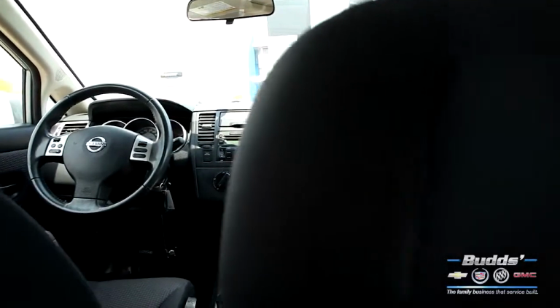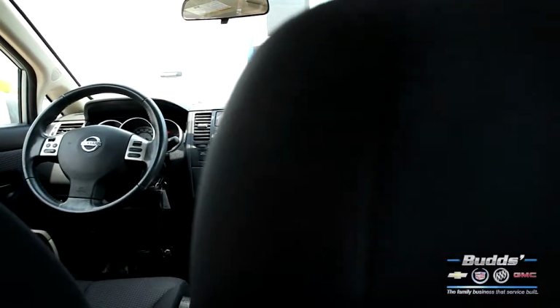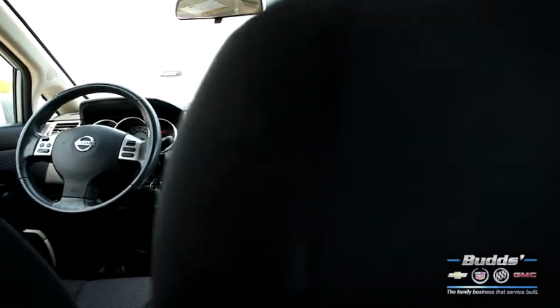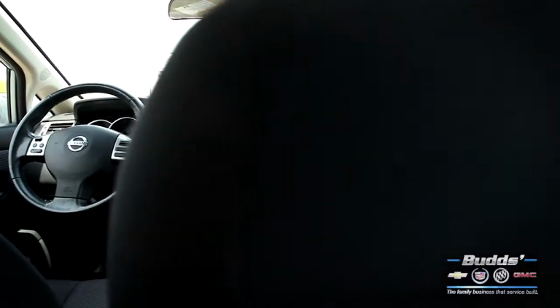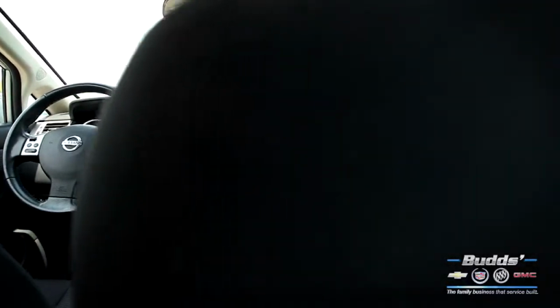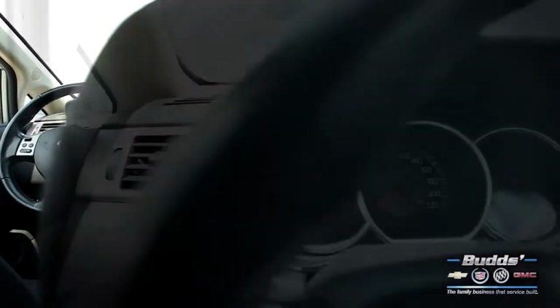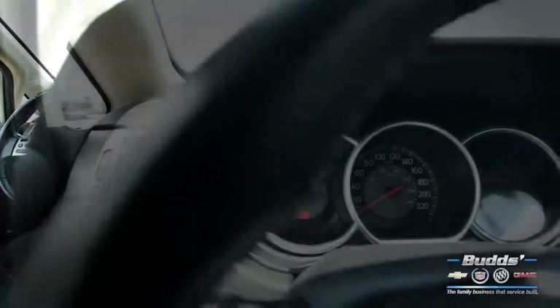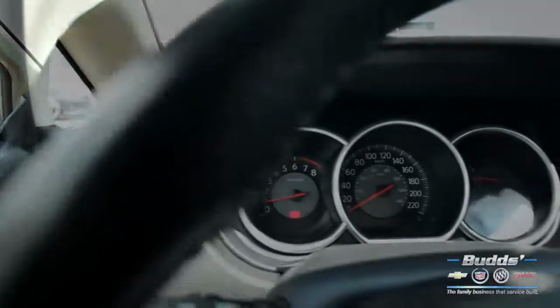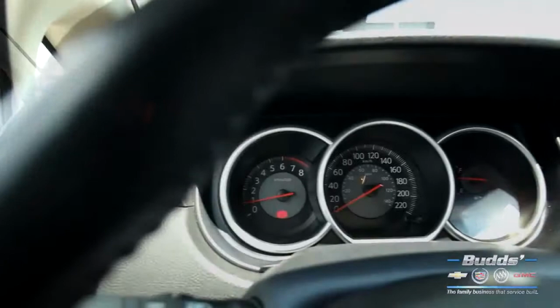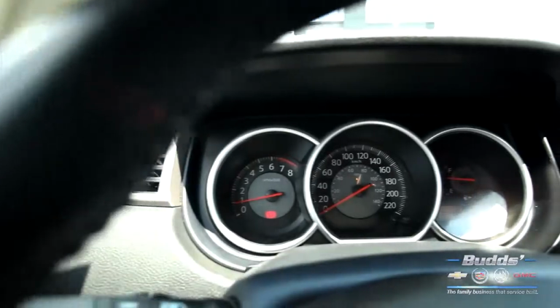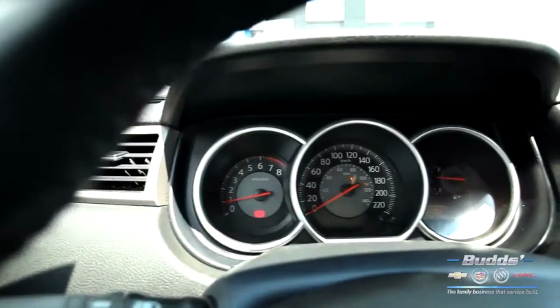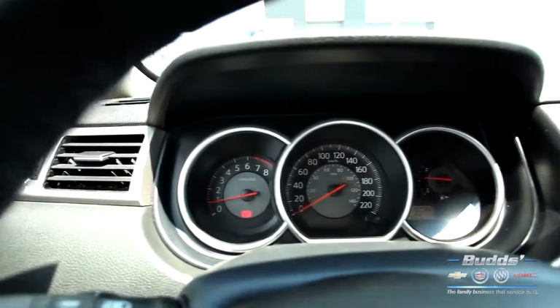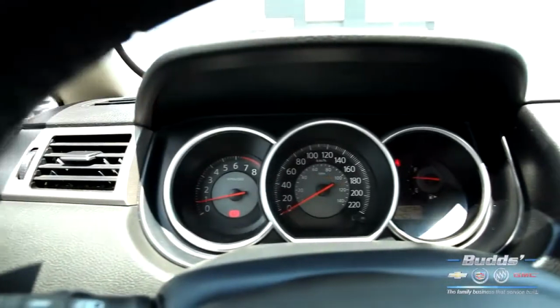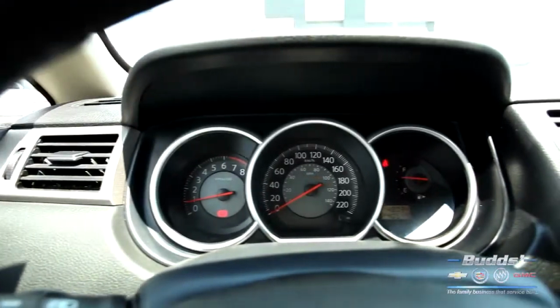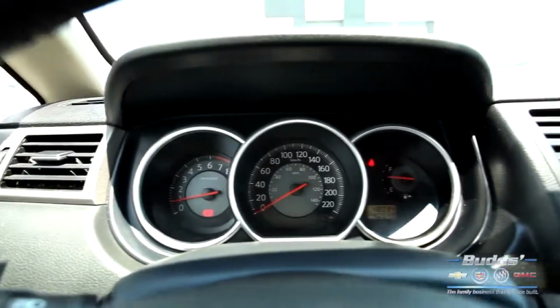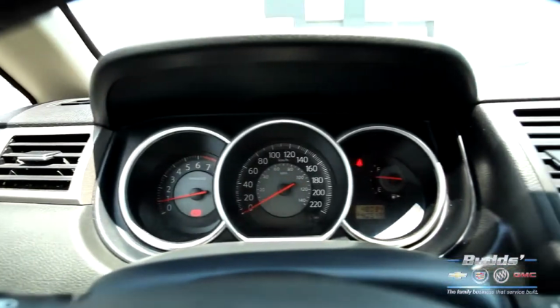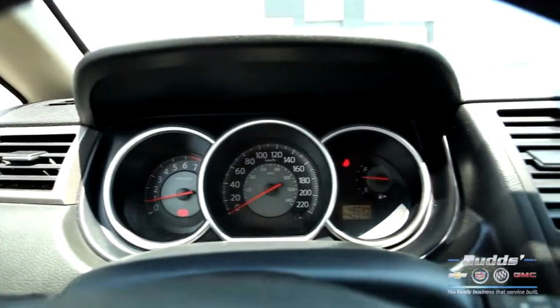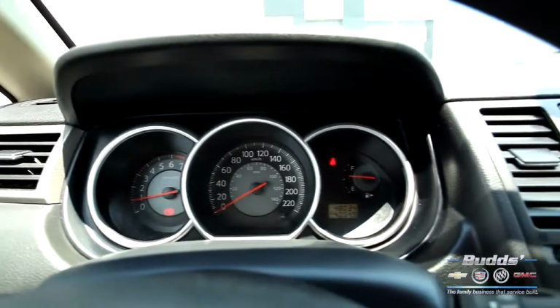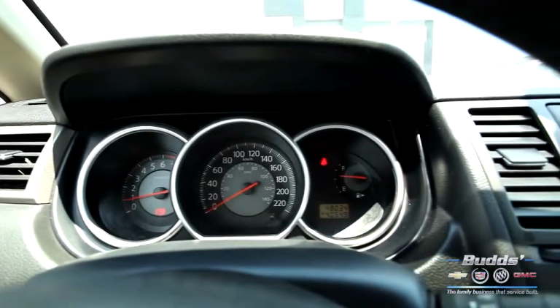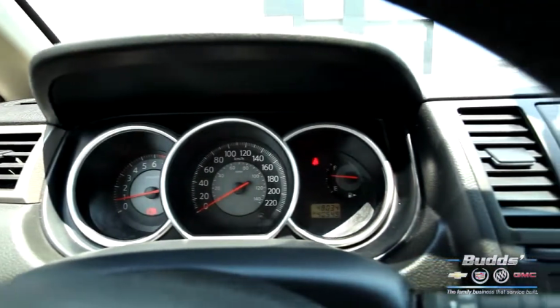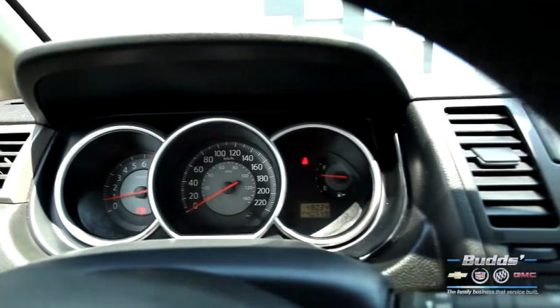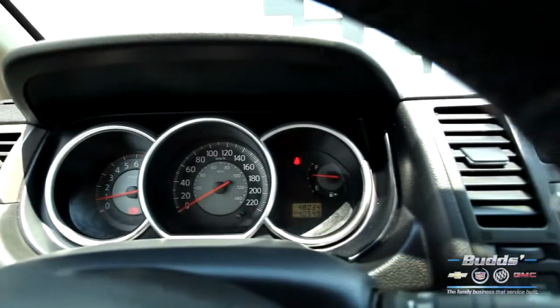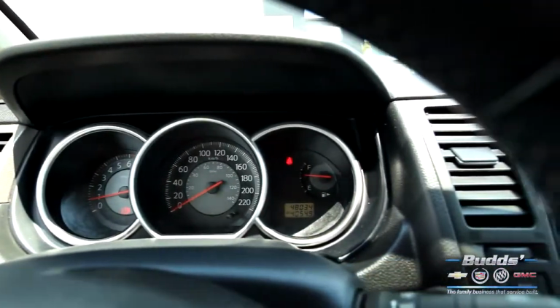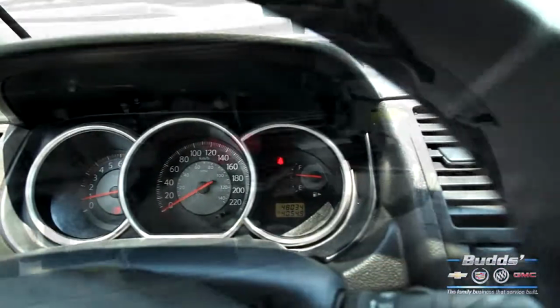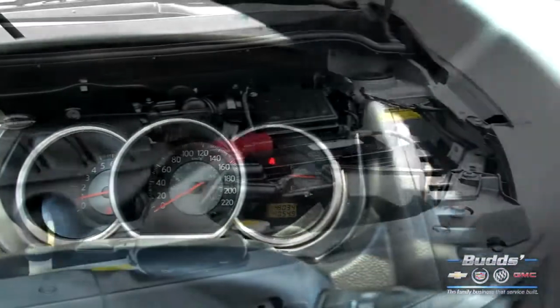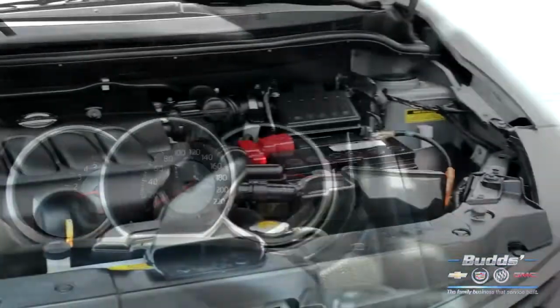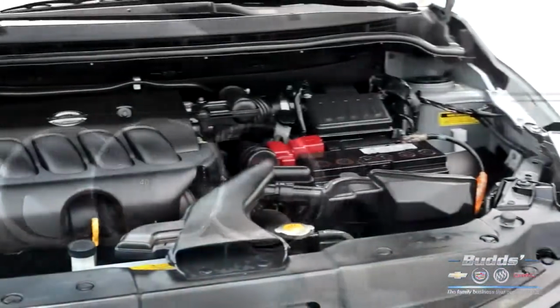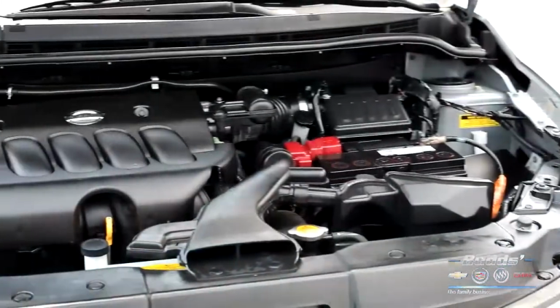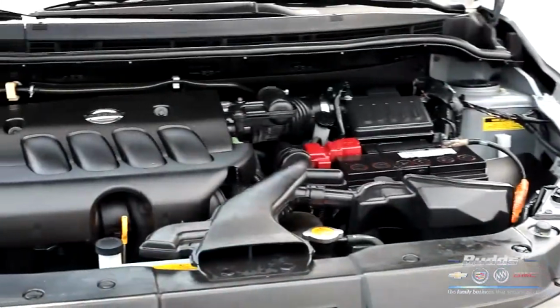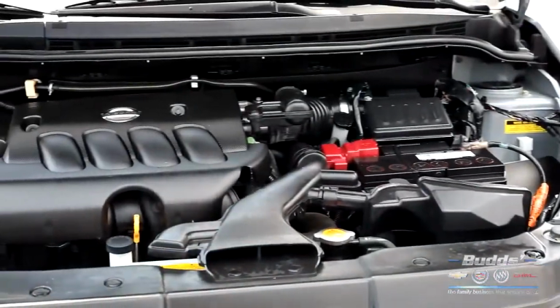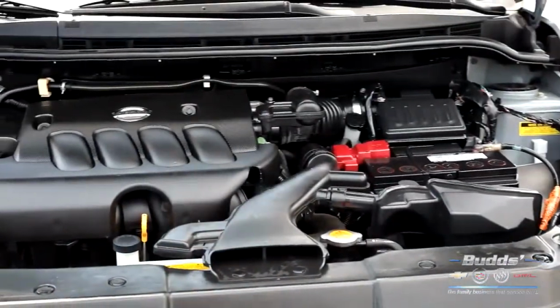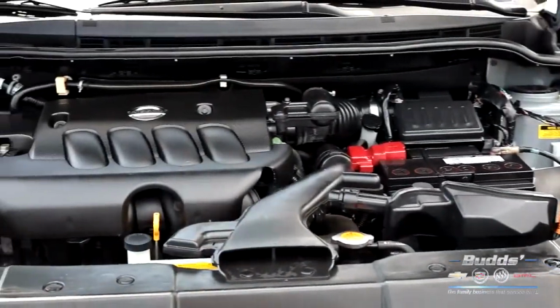If you're looking for a small subcompact vehicle loaded with features at a great price, look no further than the Nissan Versa.